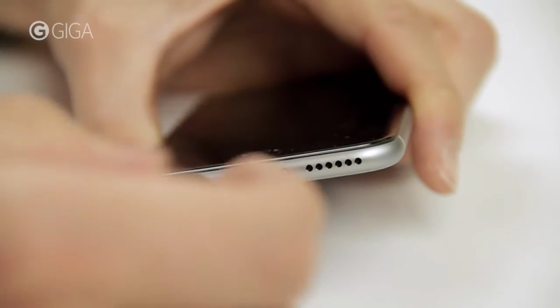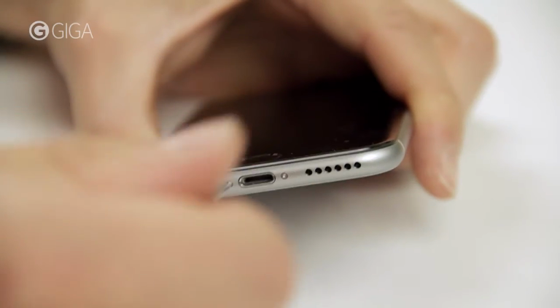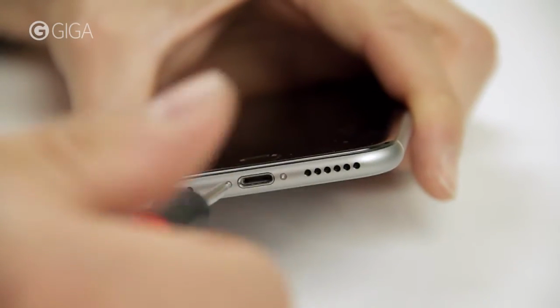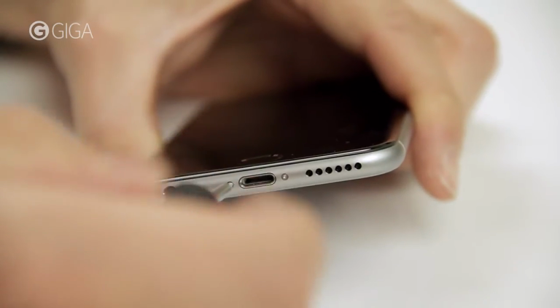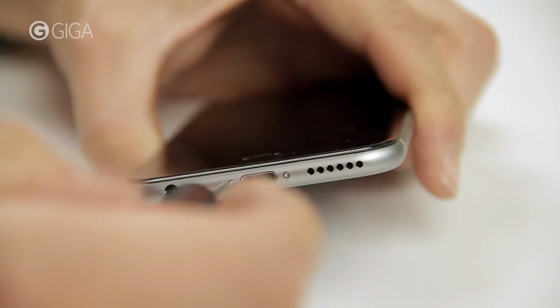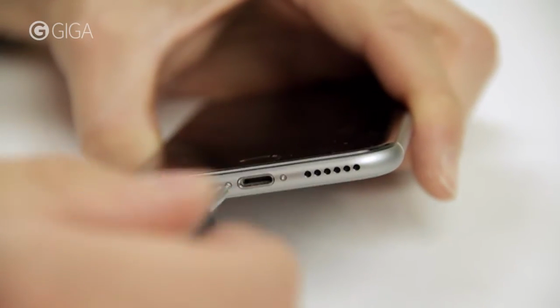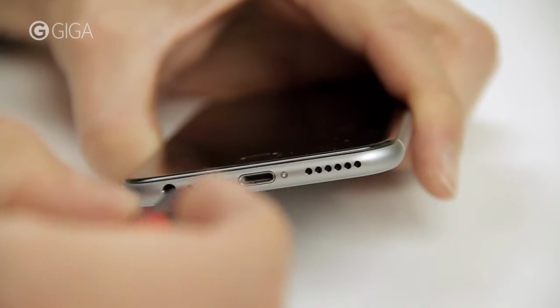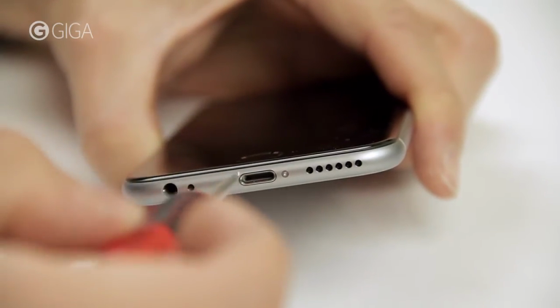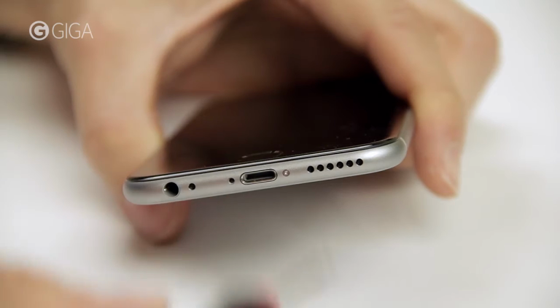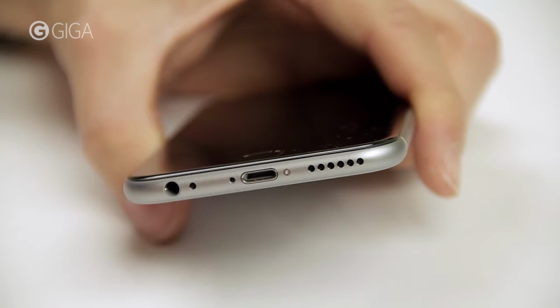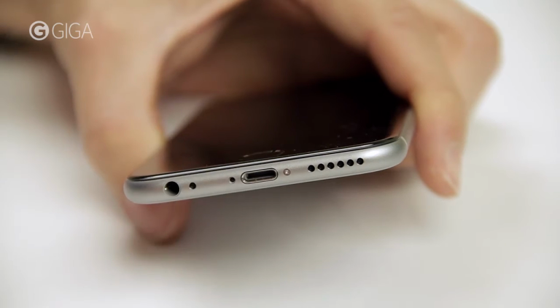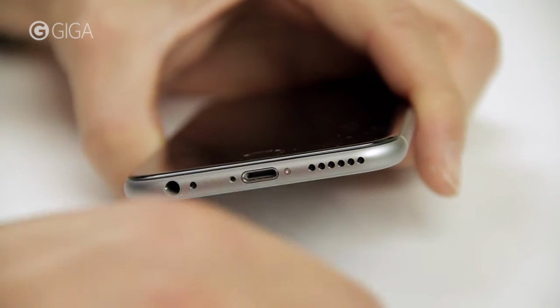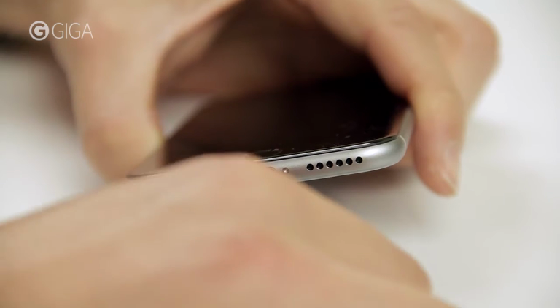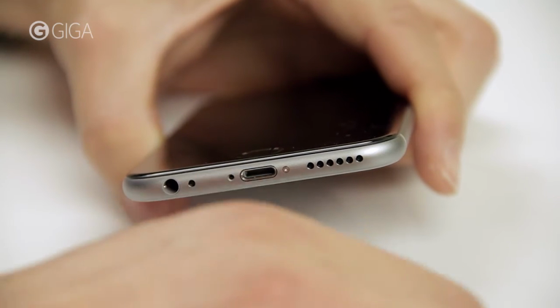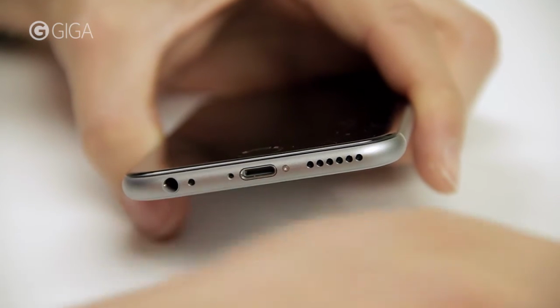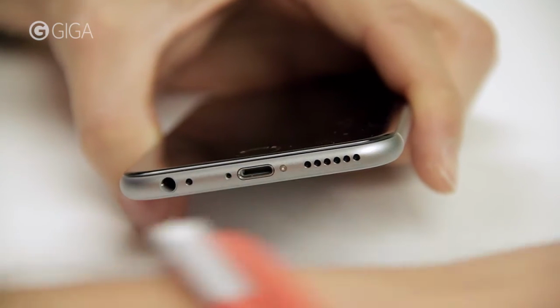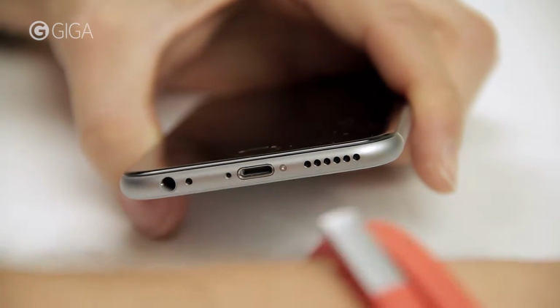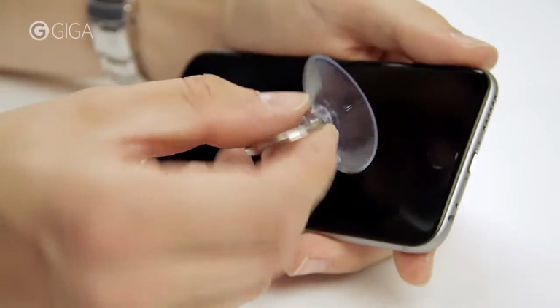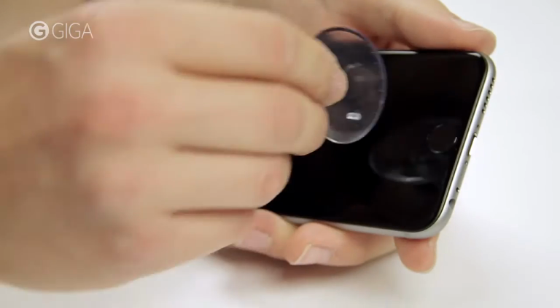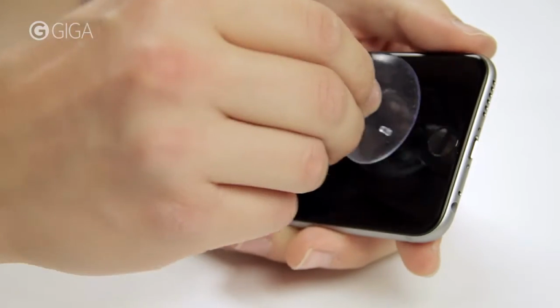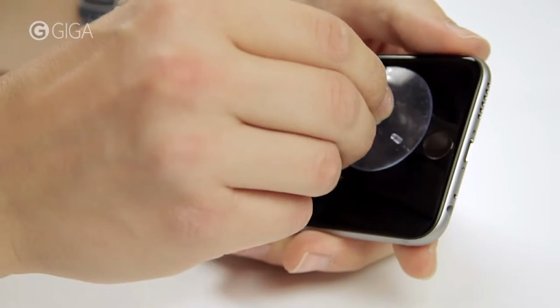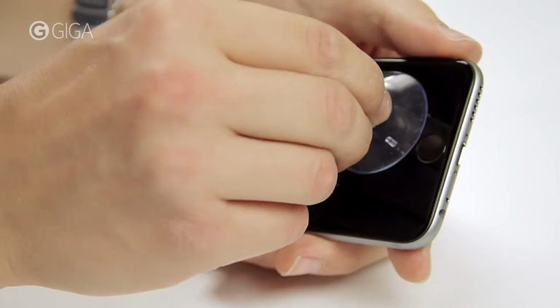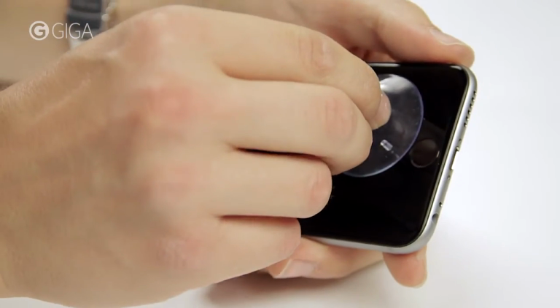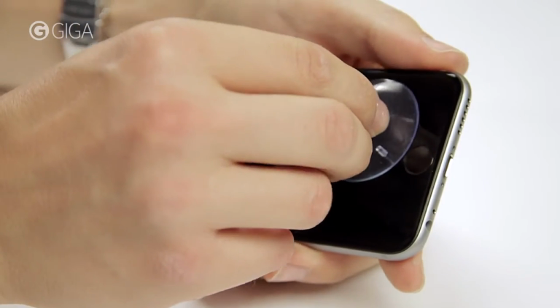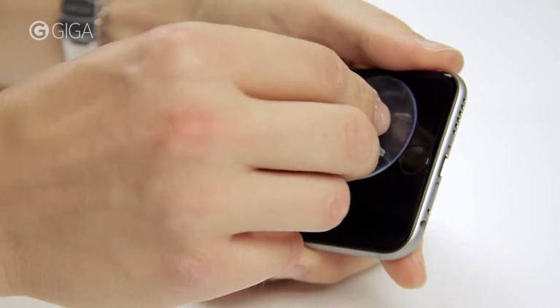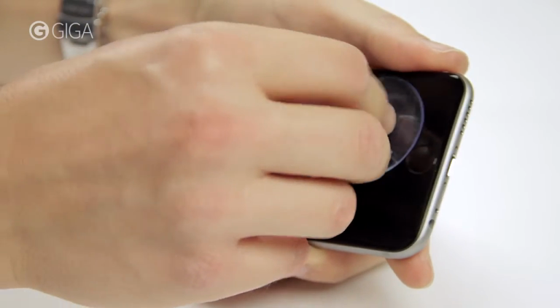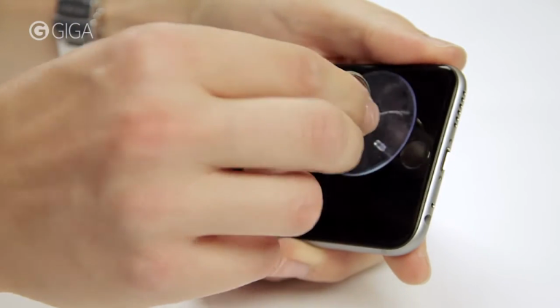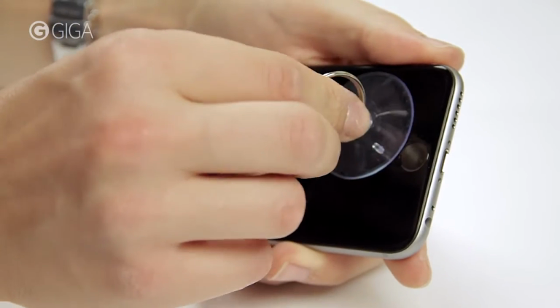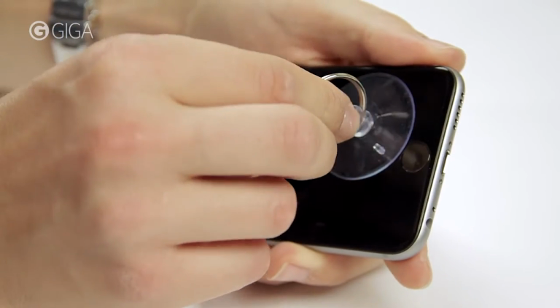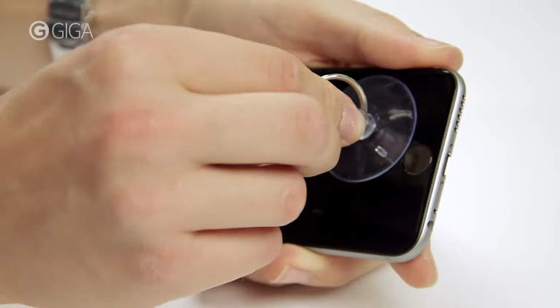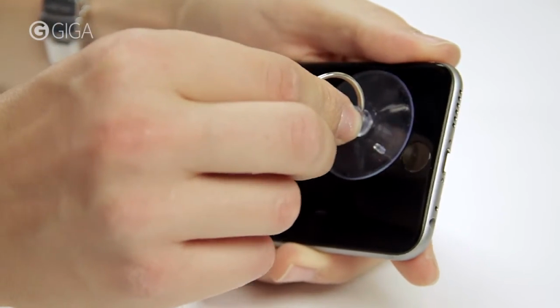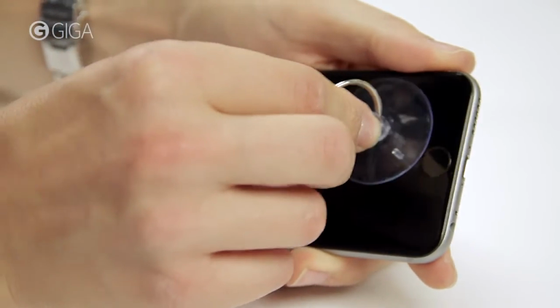First, I'm going to open it by removing these two pentalobe screws on the bottom. The screen comes off with a little help from Mr. Suction Co.